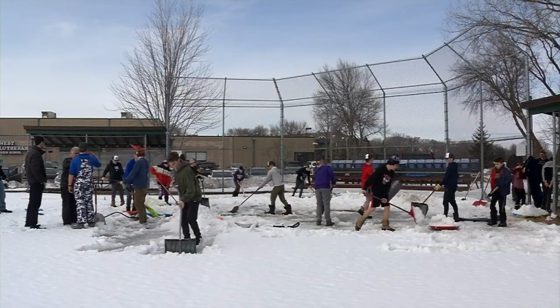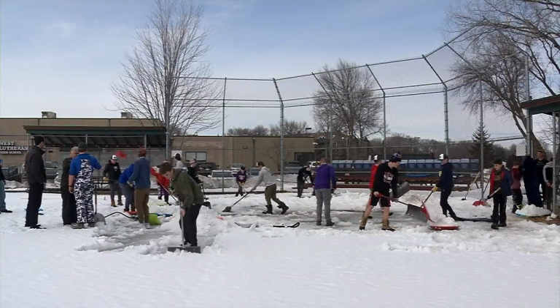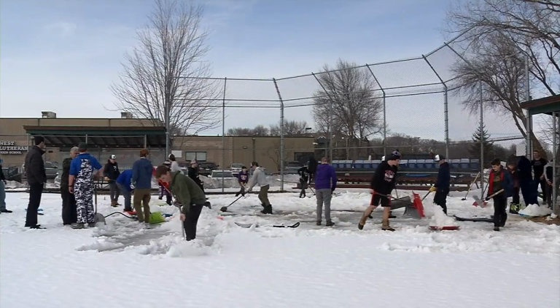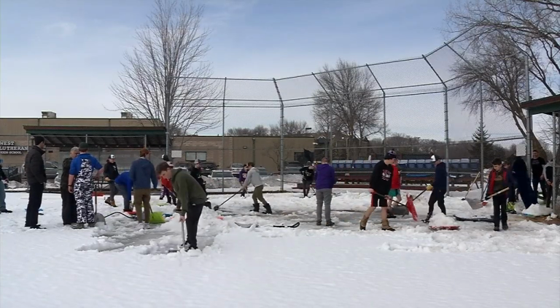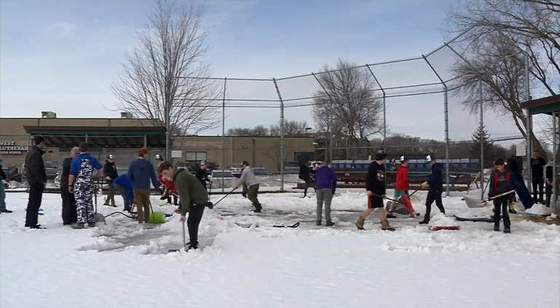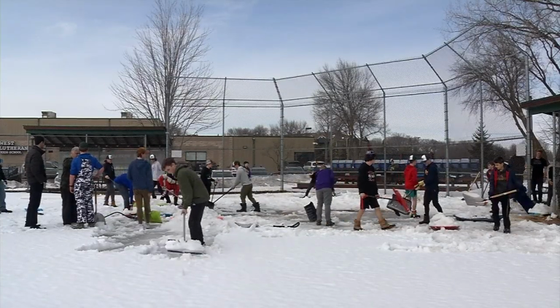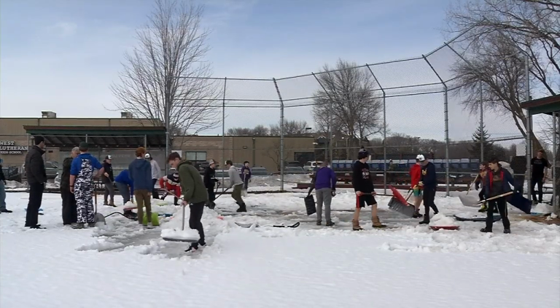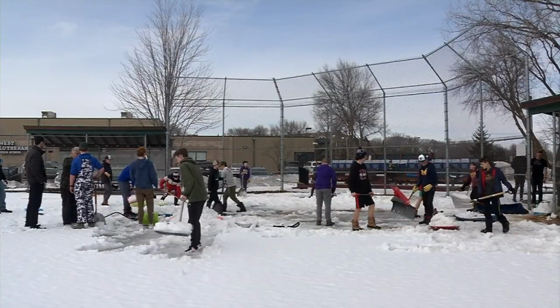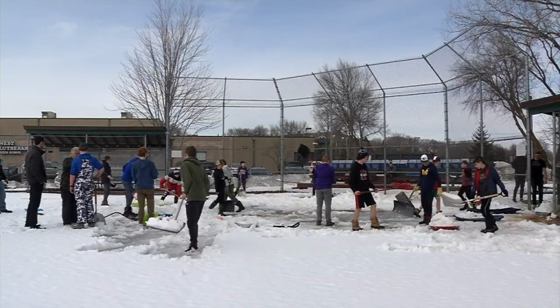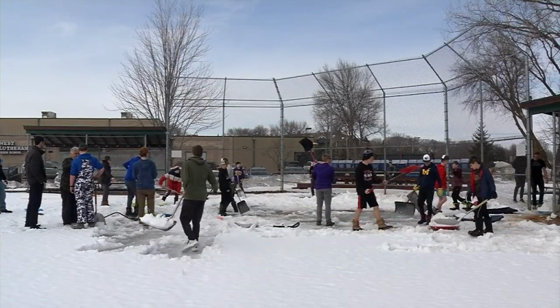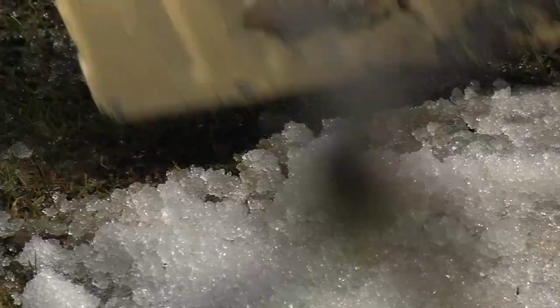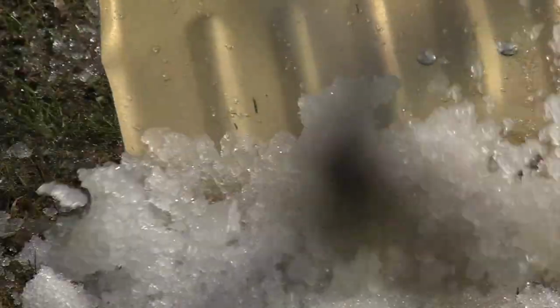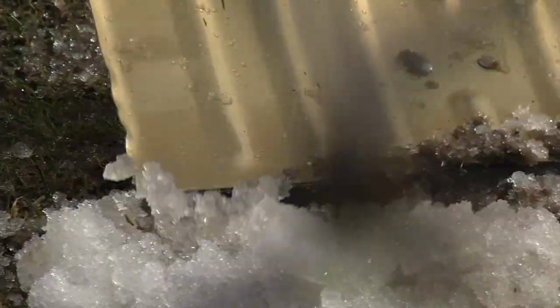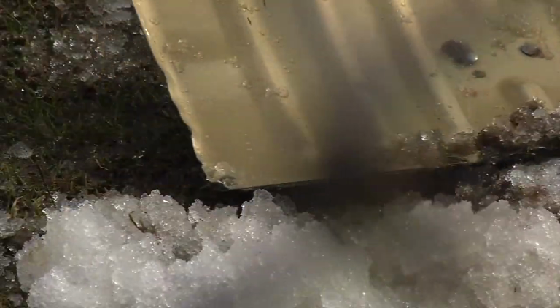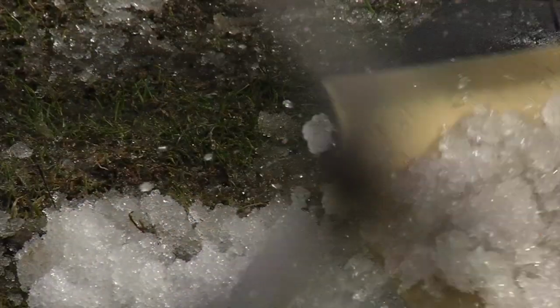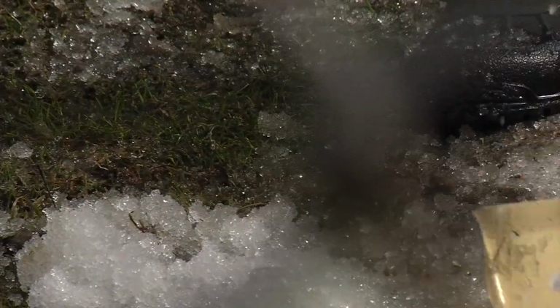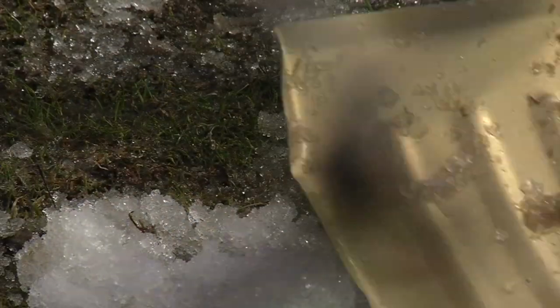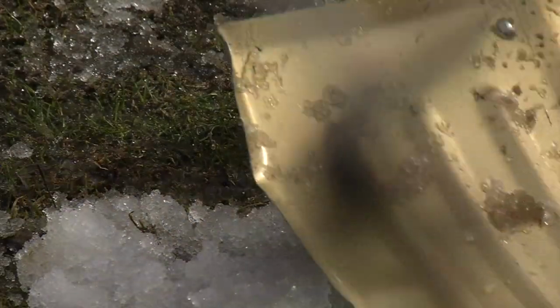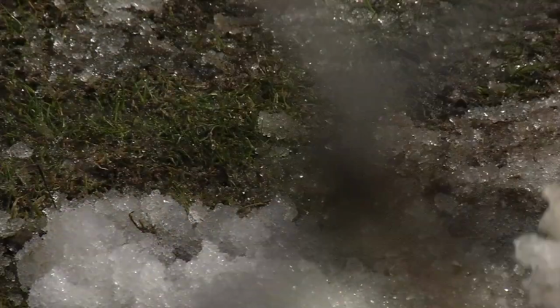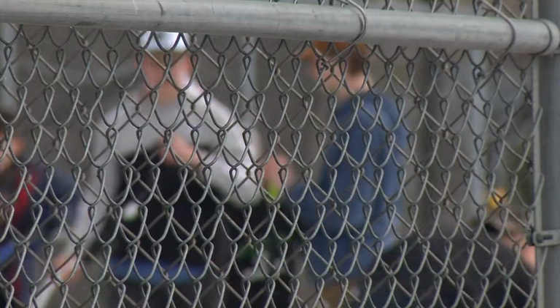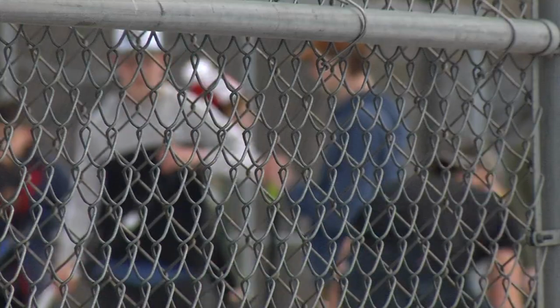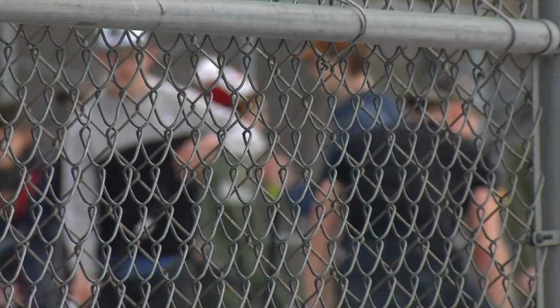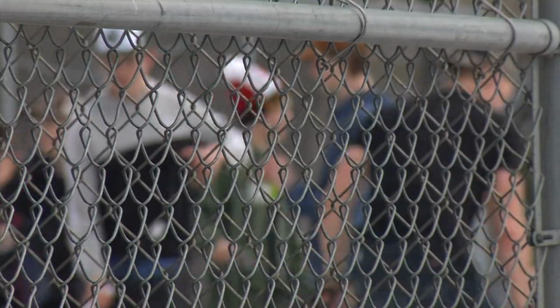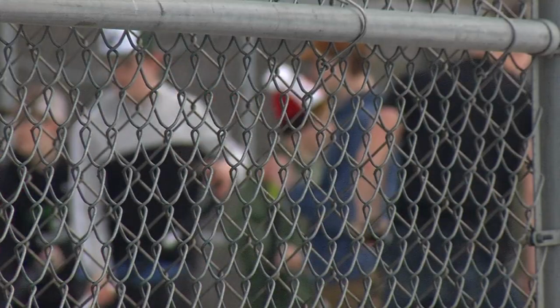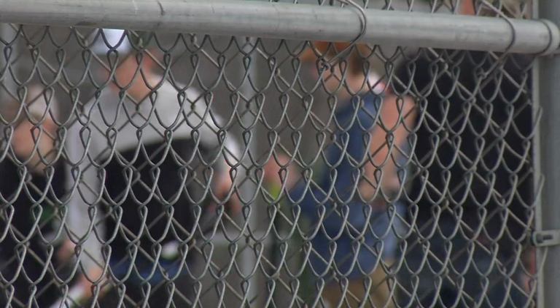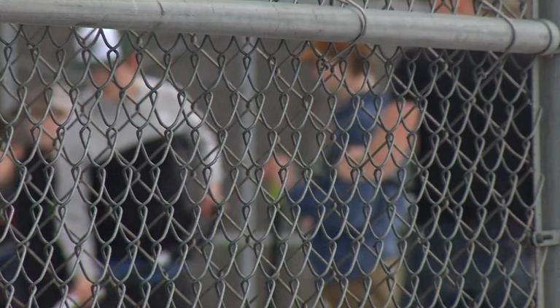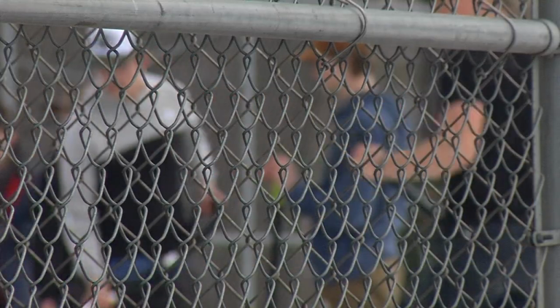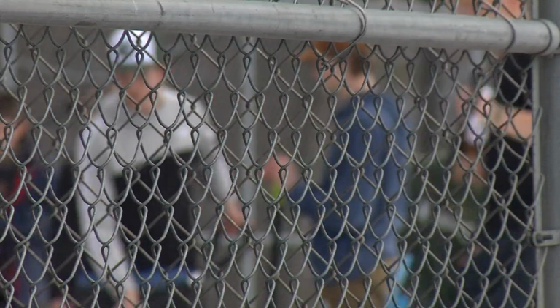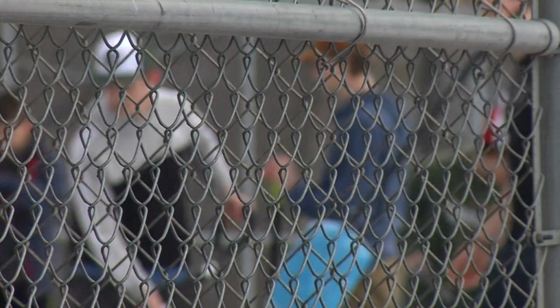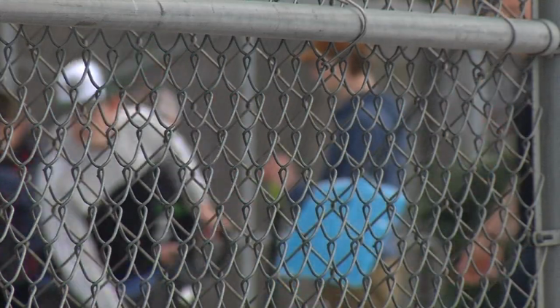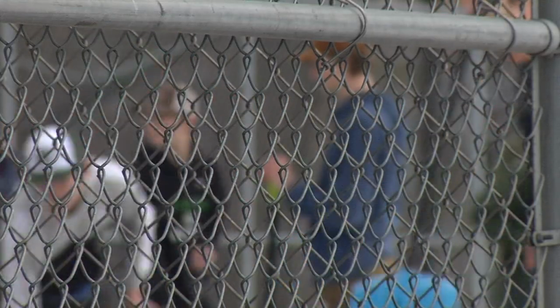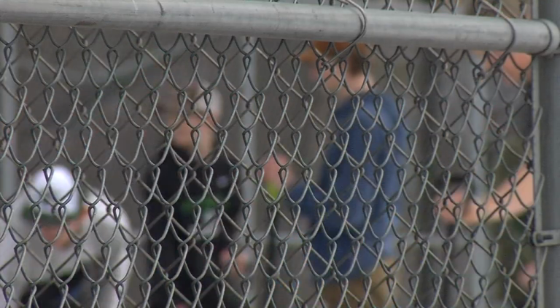The hope is that after clearing off part of the diamond, part of the field will be dry enough for an outside practice one day next week.